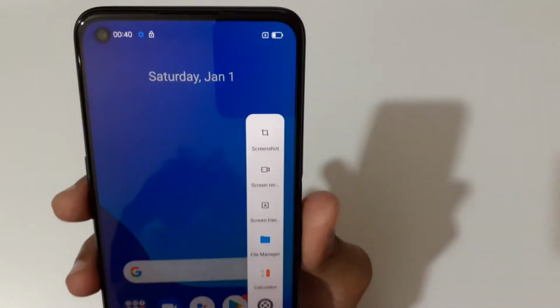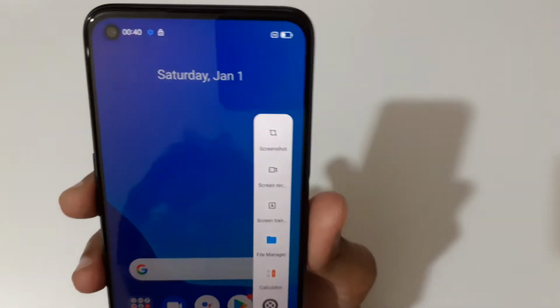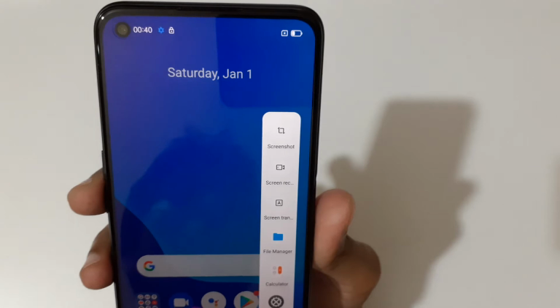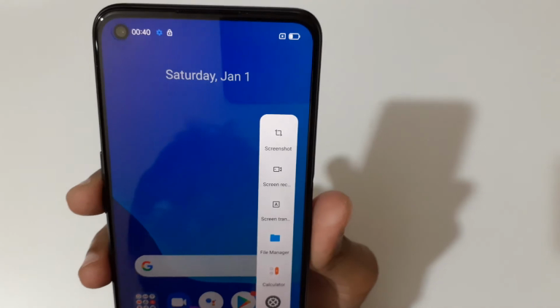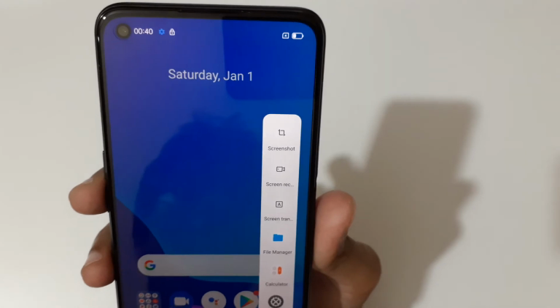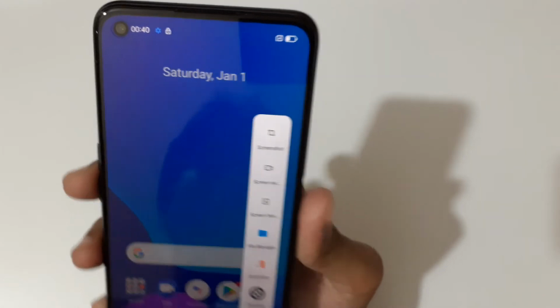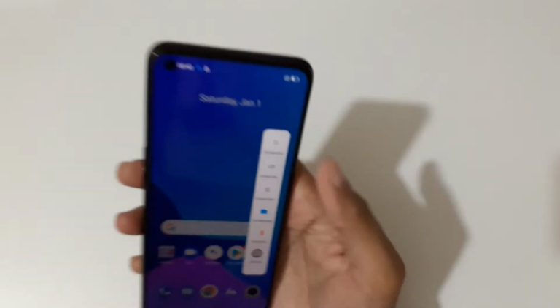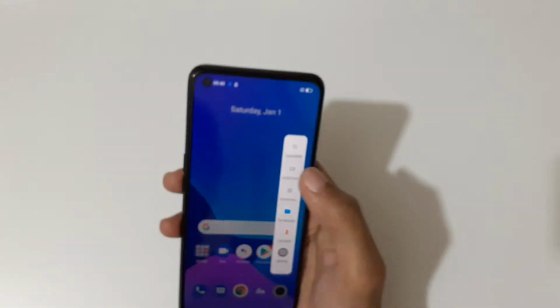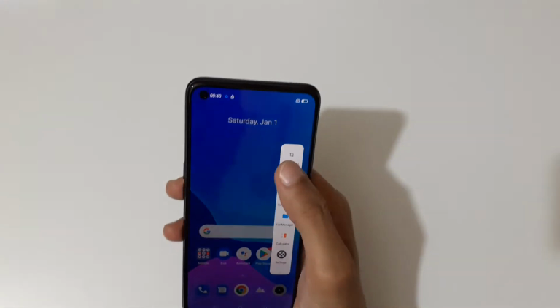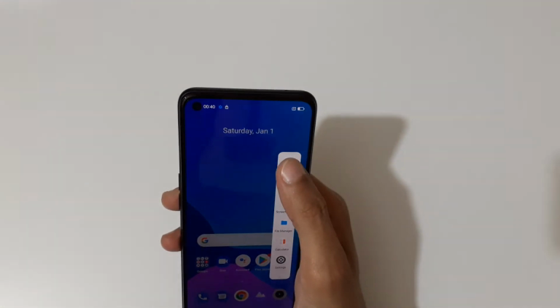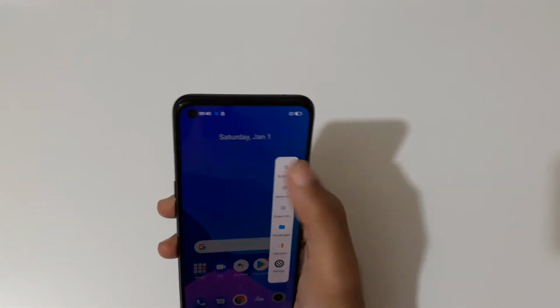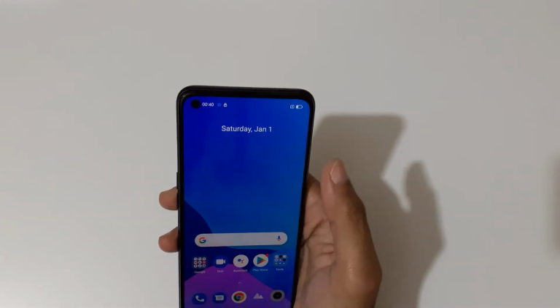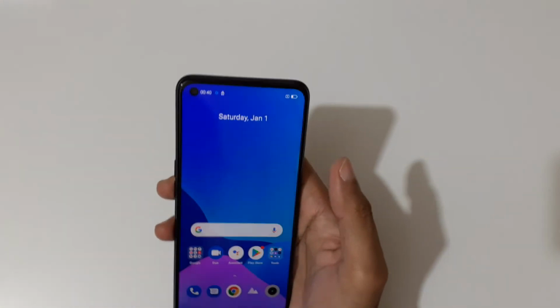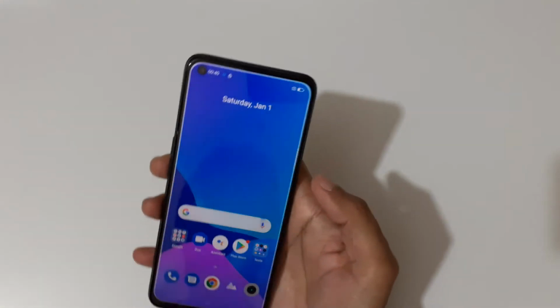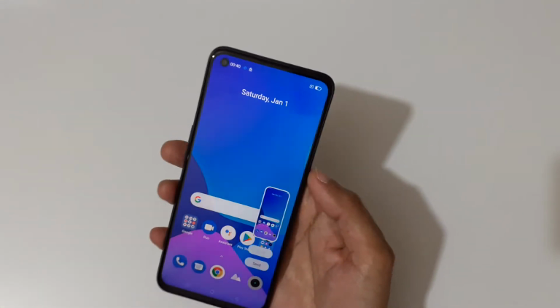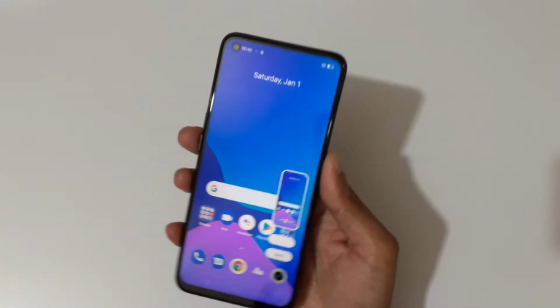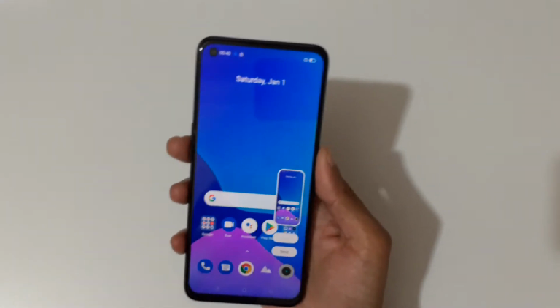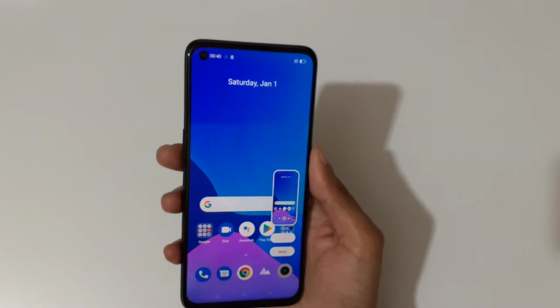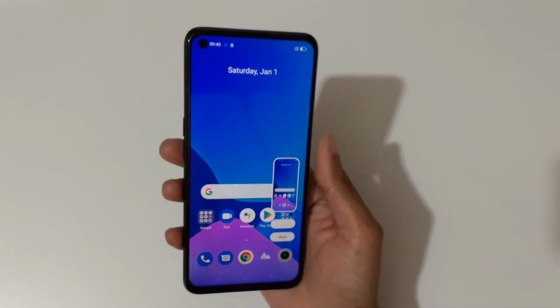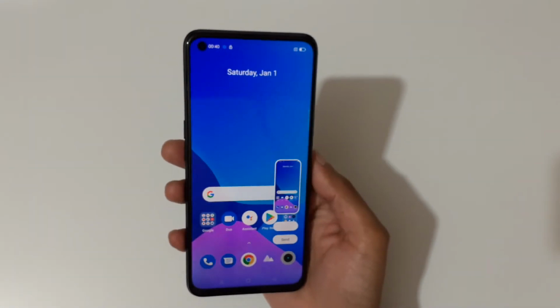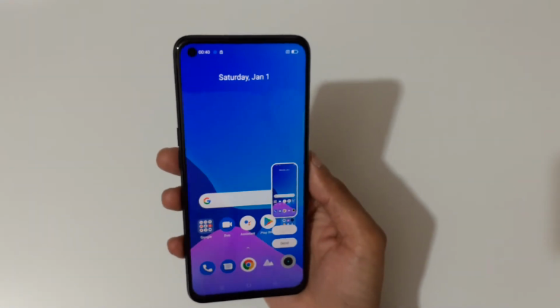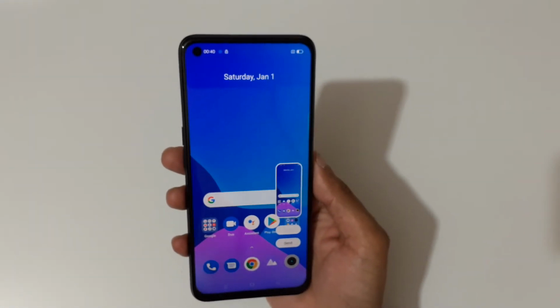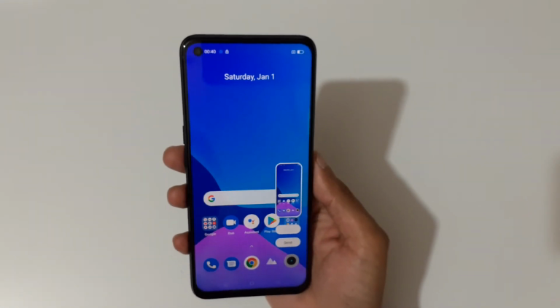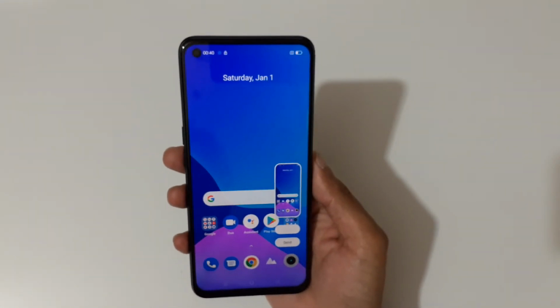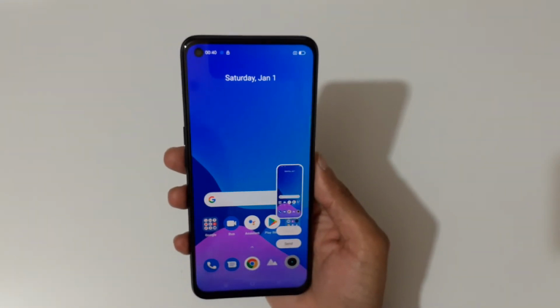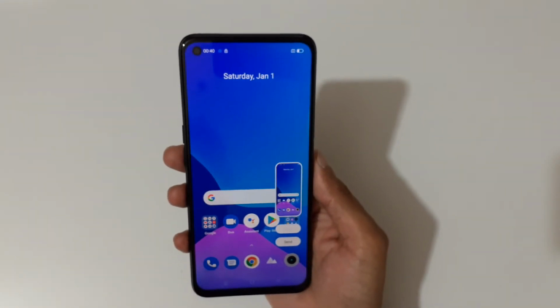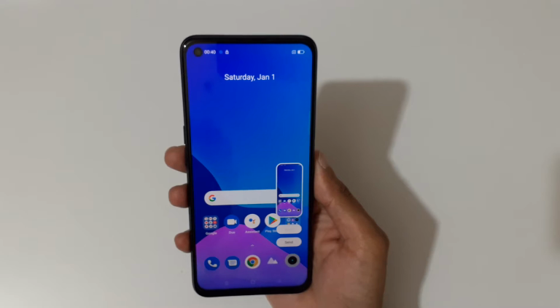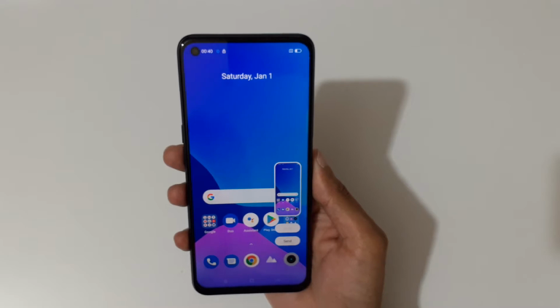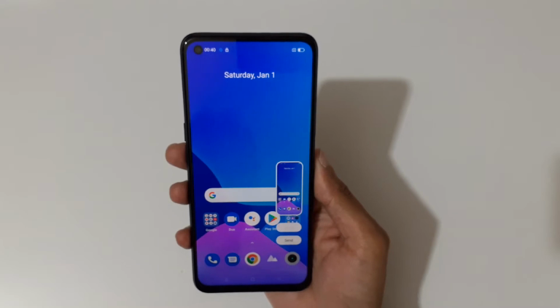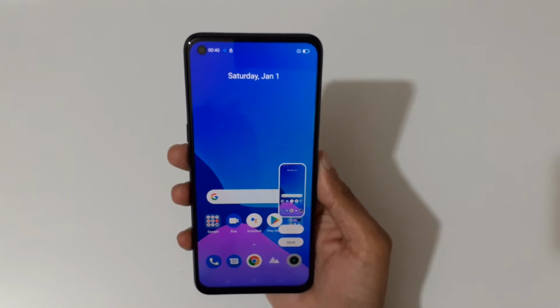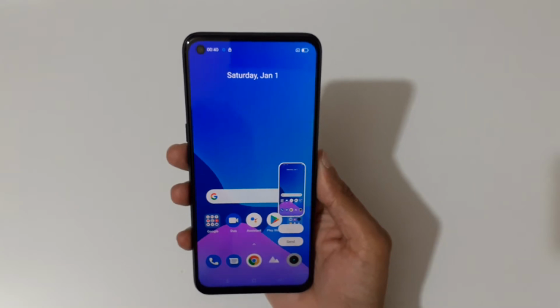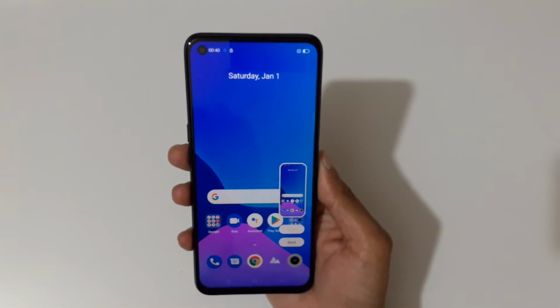Just tap on screenshot in the Smart Sidebar to take a screenshot like this. So many methods are available to take a screenshot on this device.